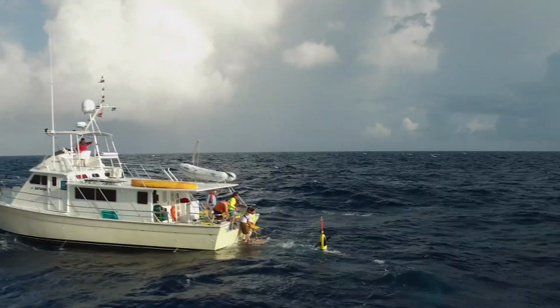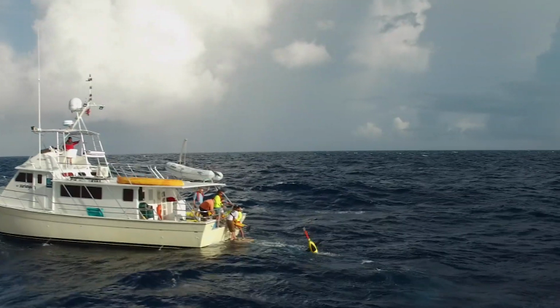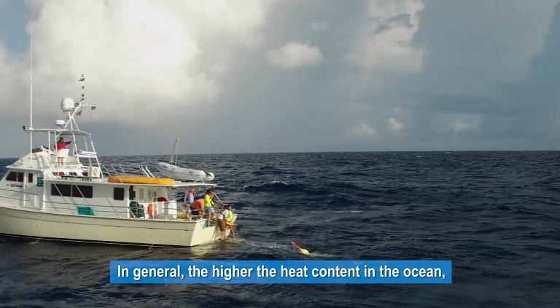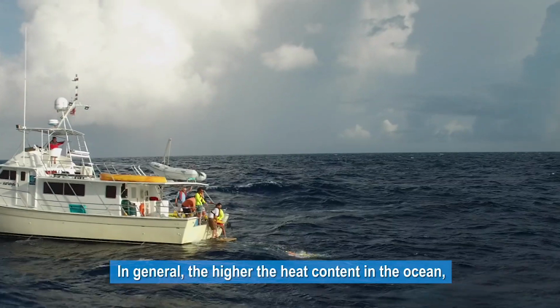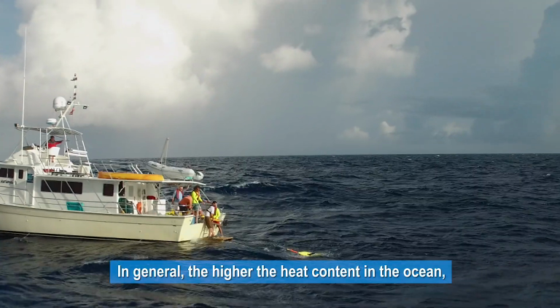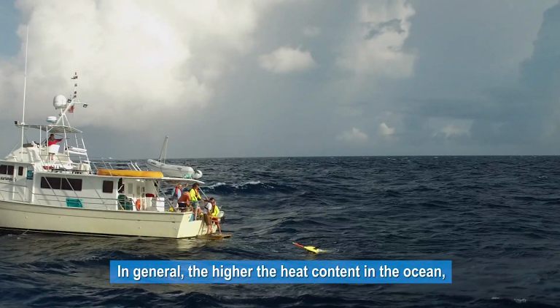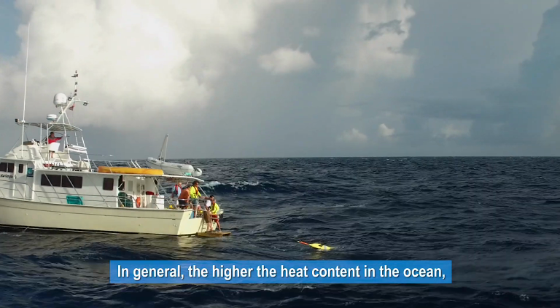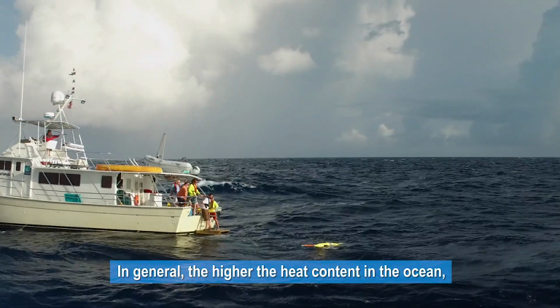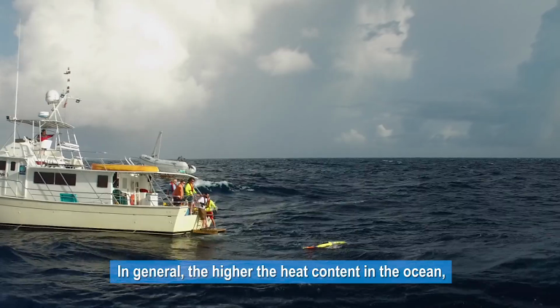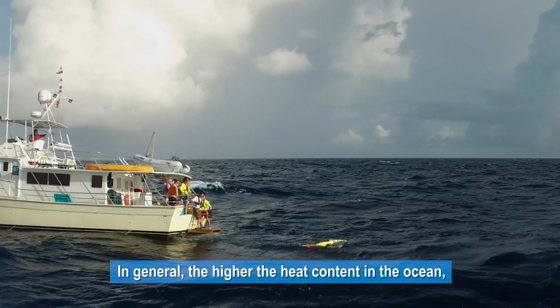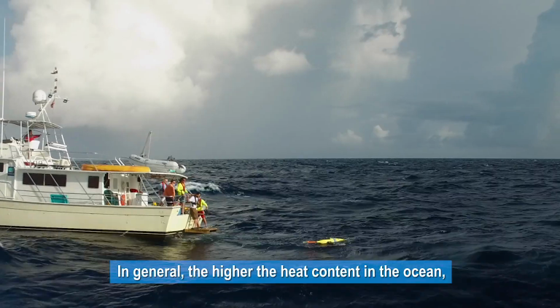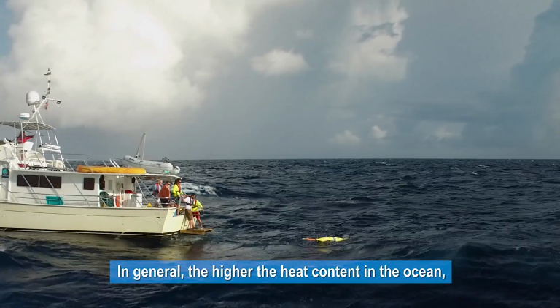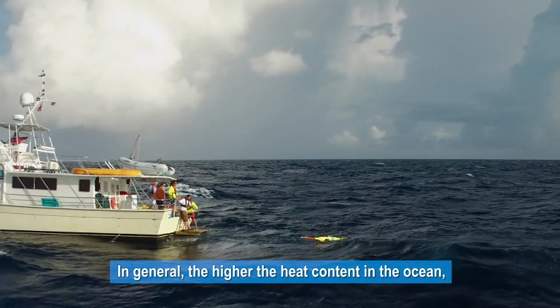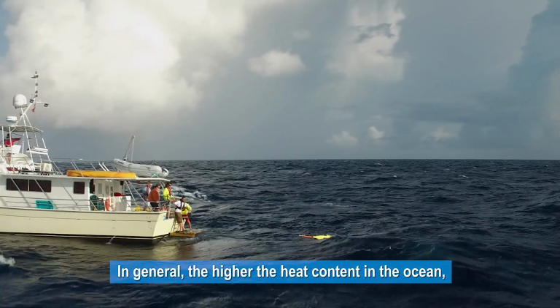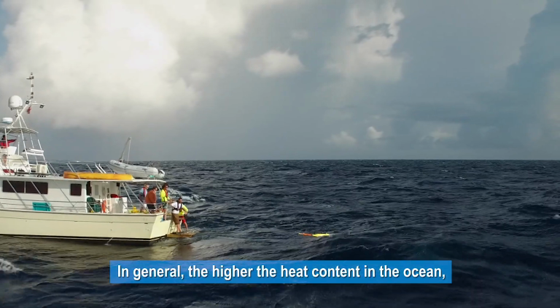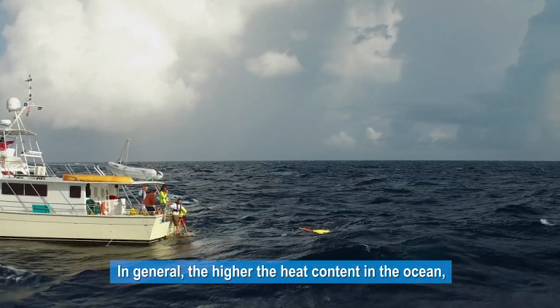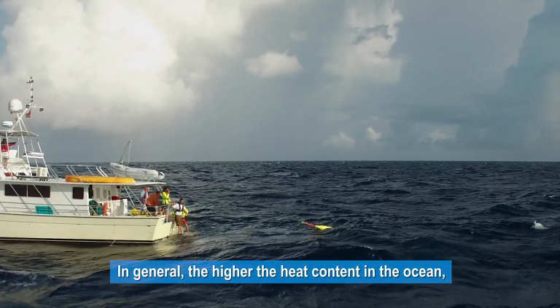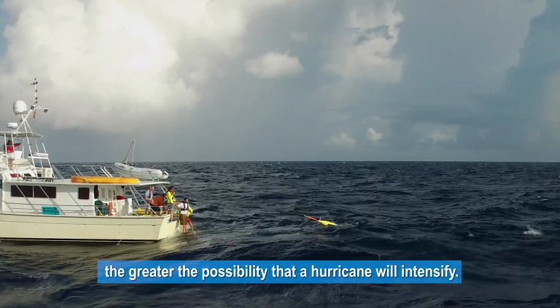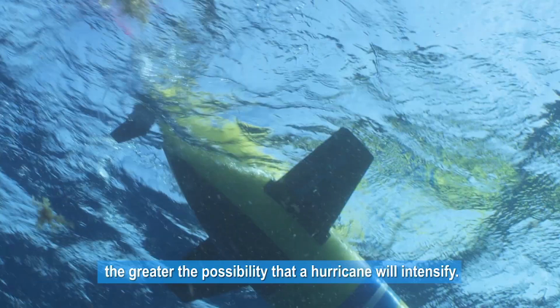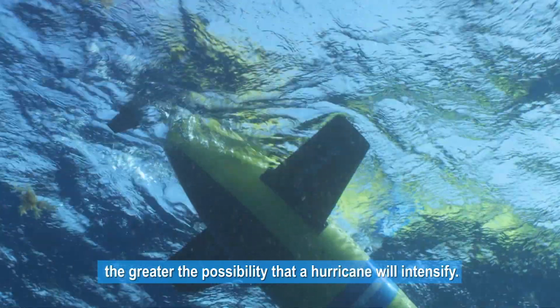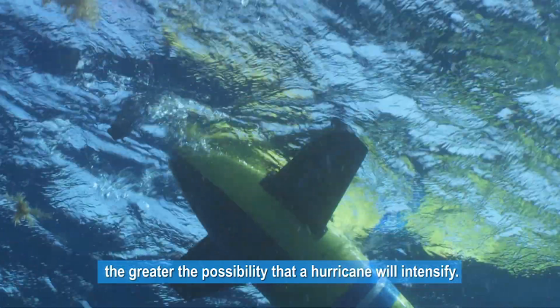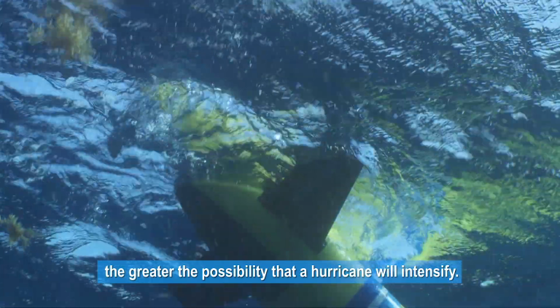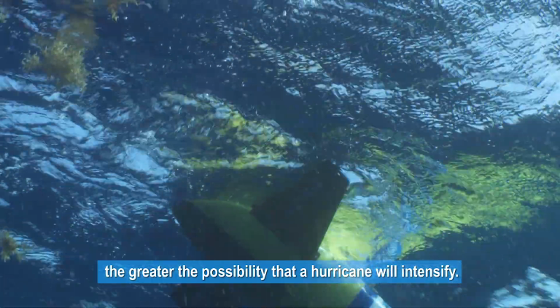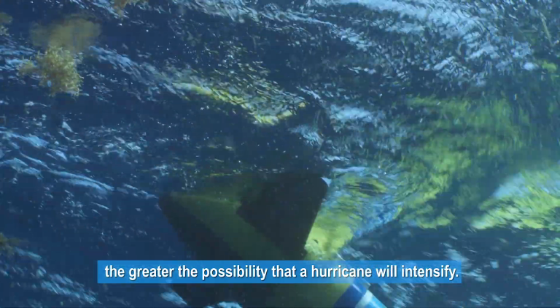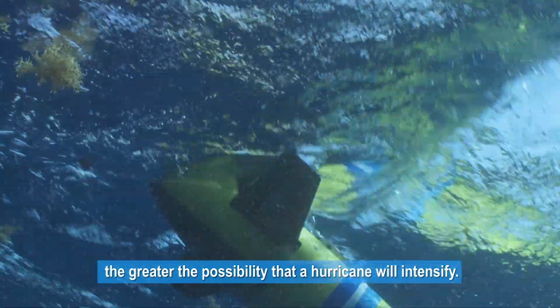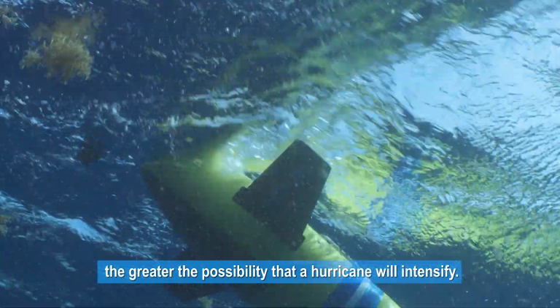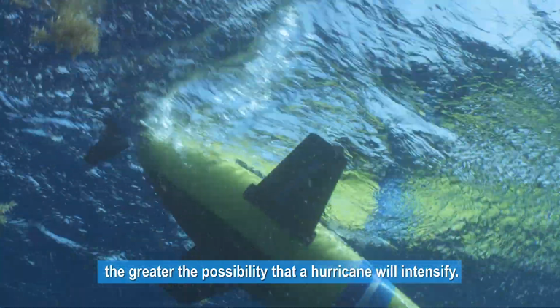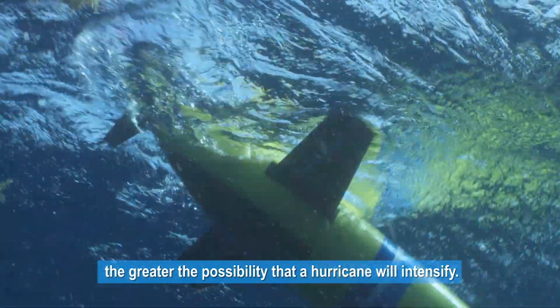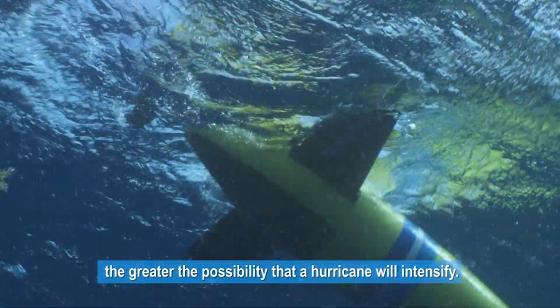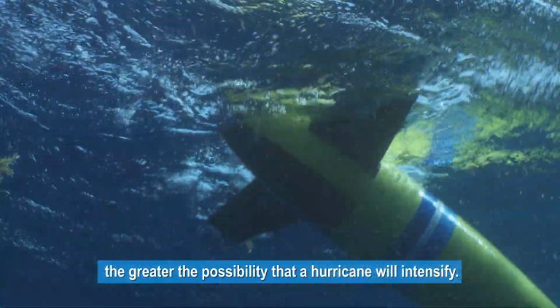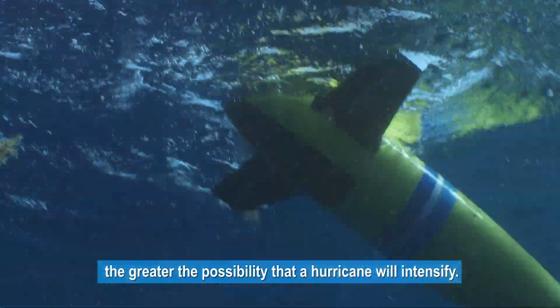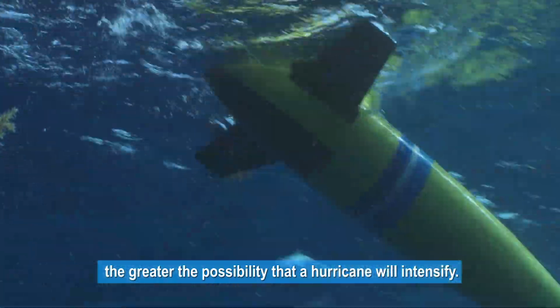This is very important because conditions found not only in the ocean's surface but also below are linked to the intensification of hurricanes. In general, the higher the heat content in the ocean, the greater the possibility that a hurricane will intensify.